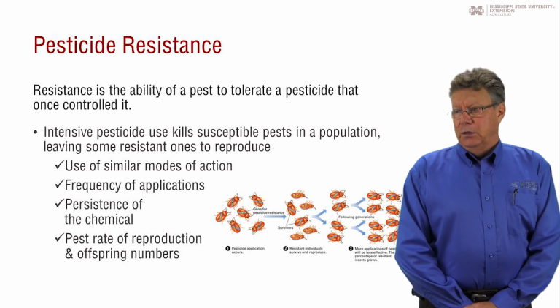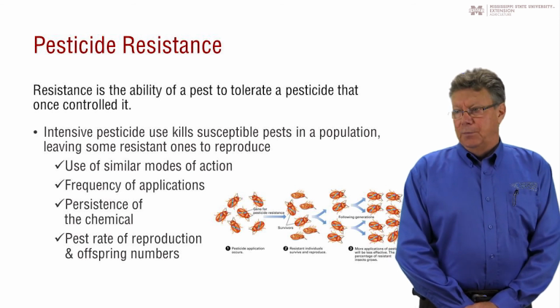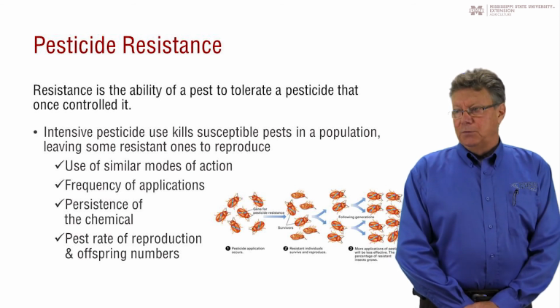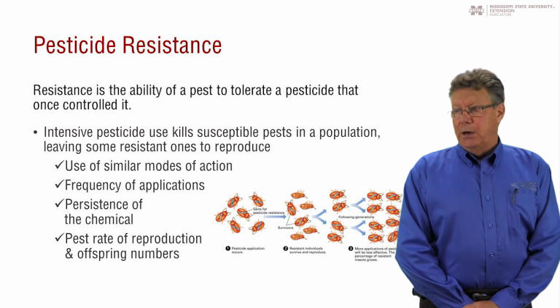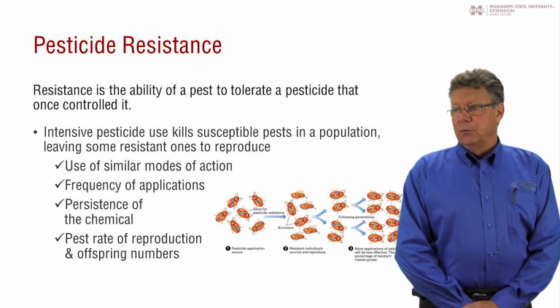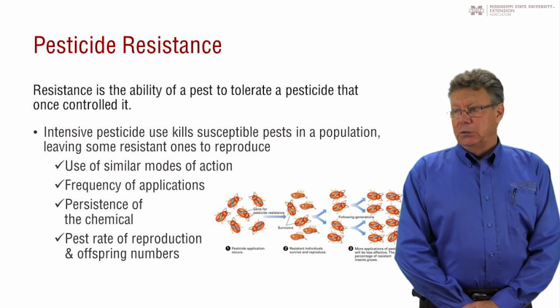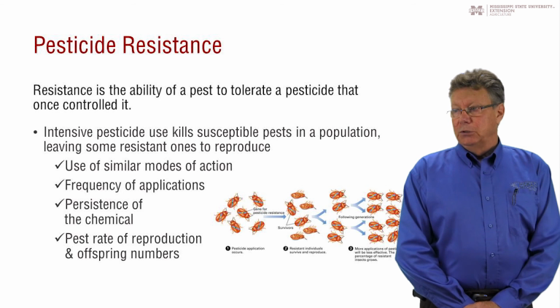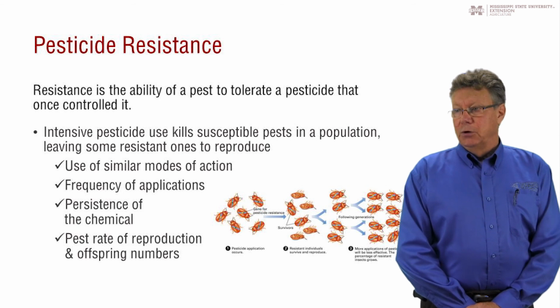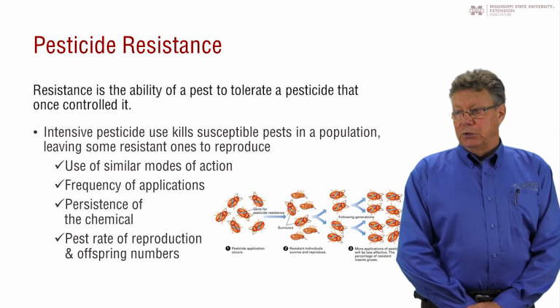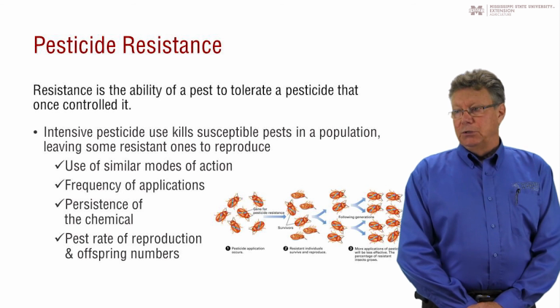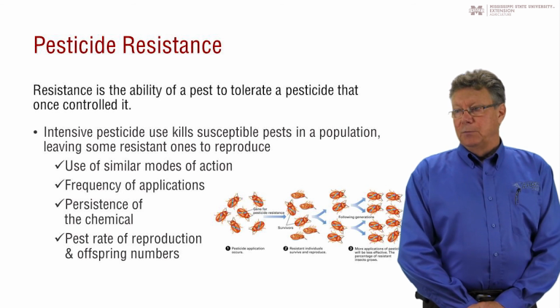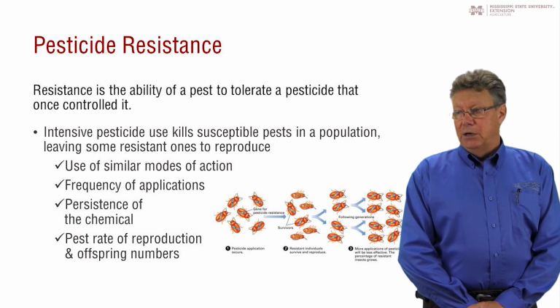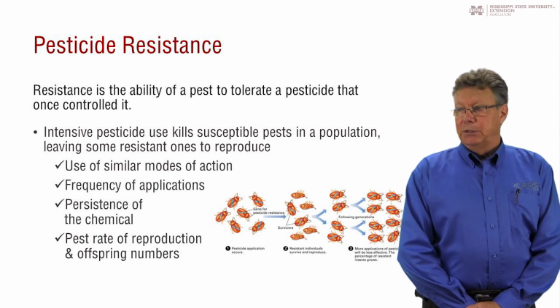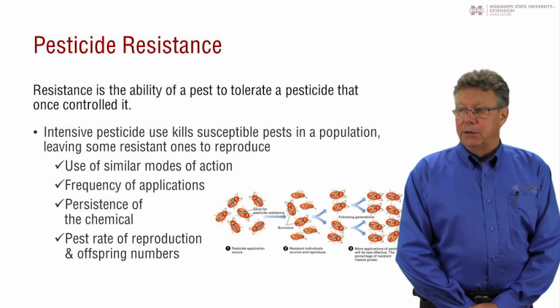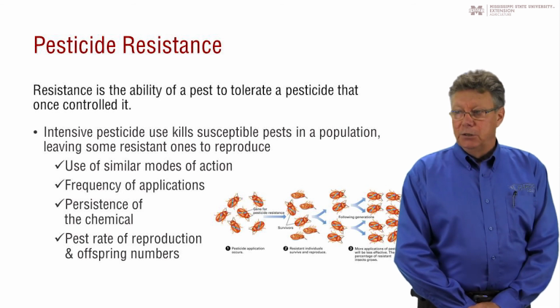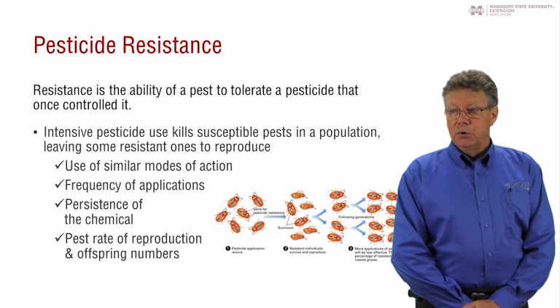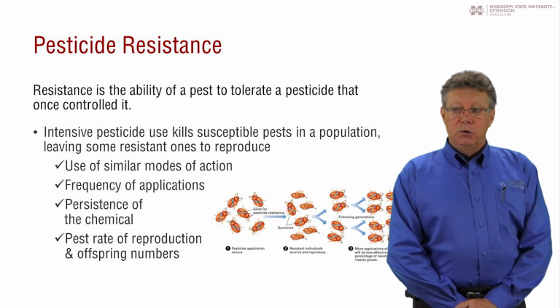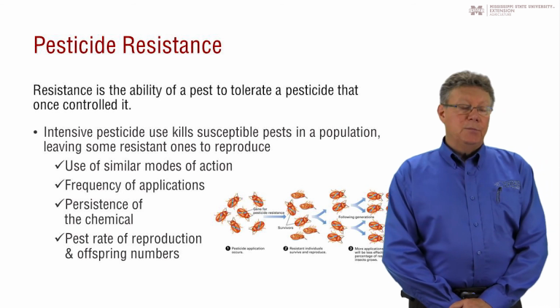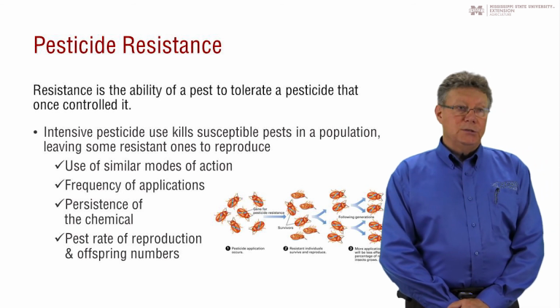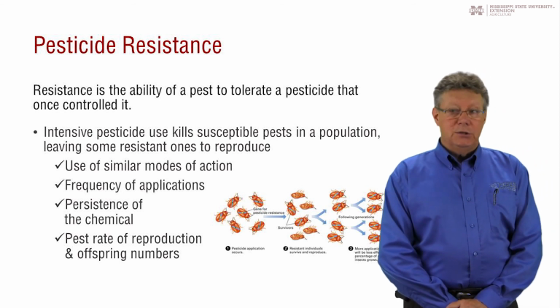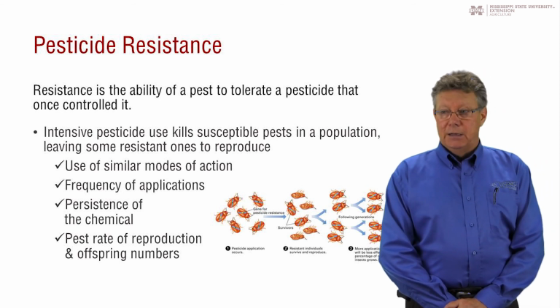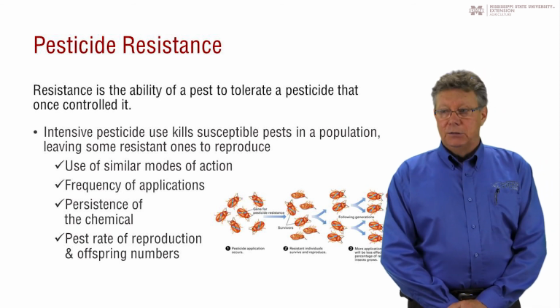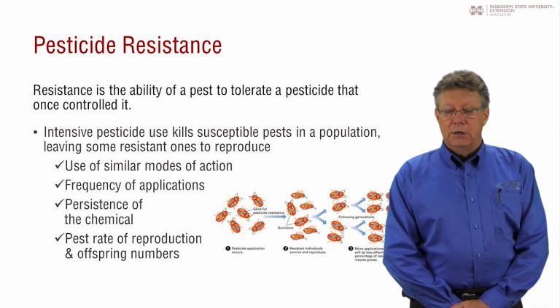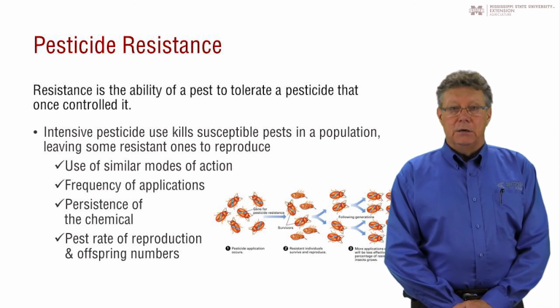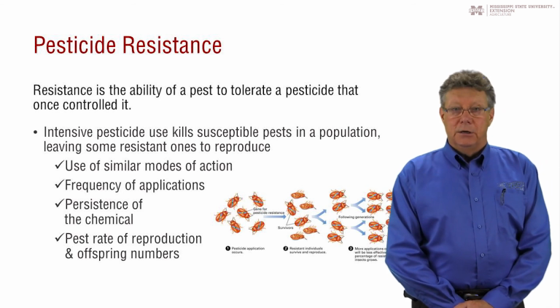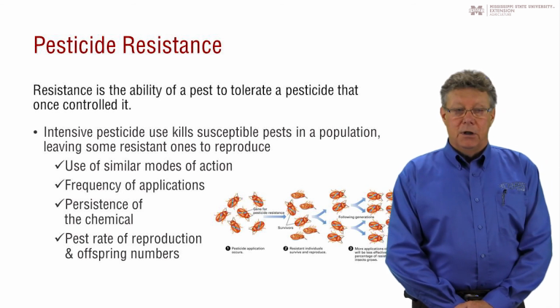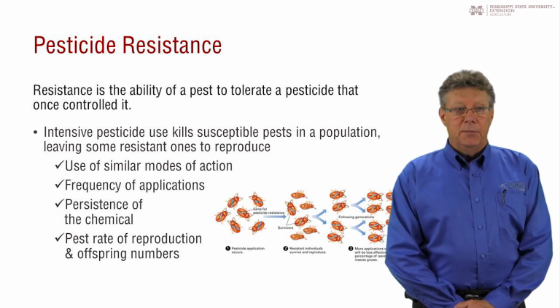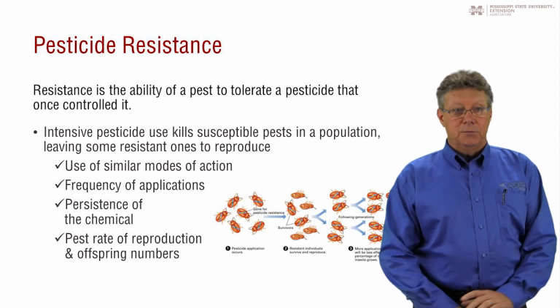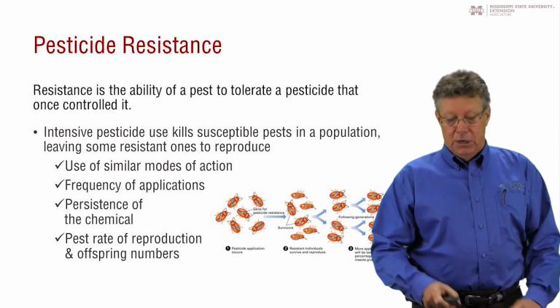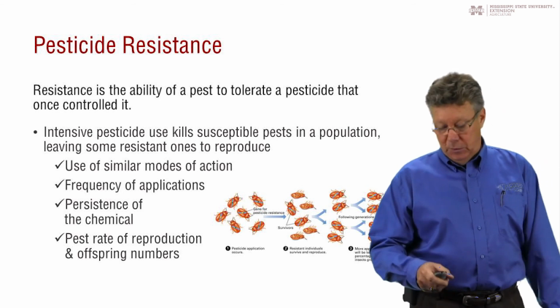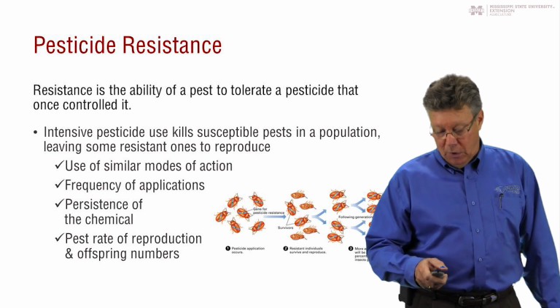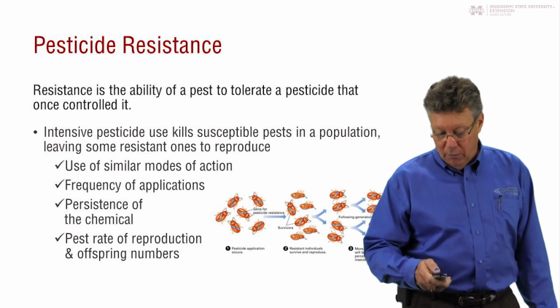The pest manager must consider resistance management techniques when using pesticides in an integrated pest management program.